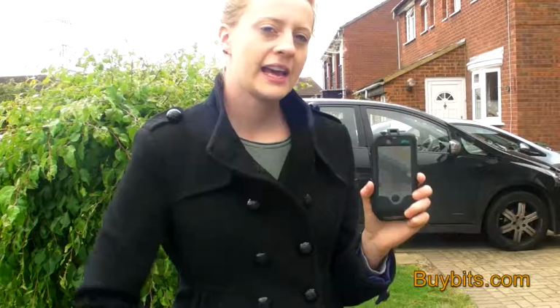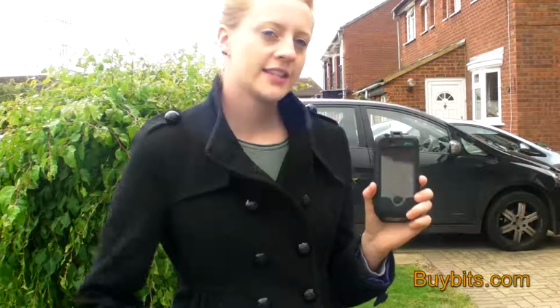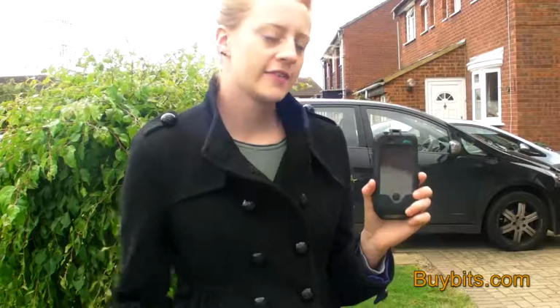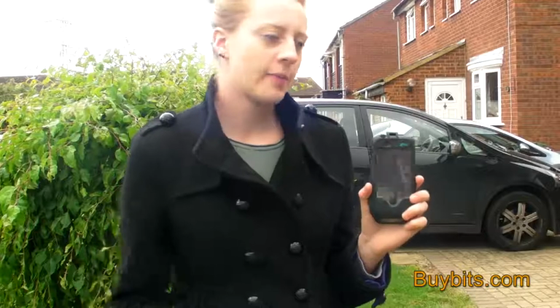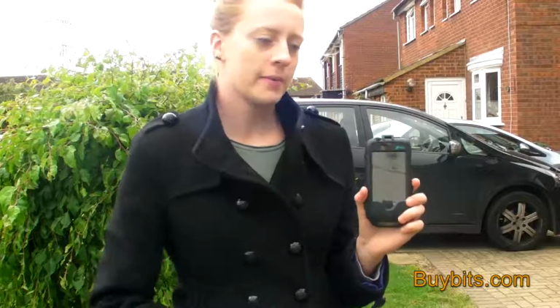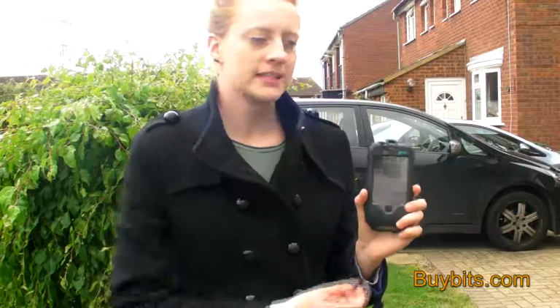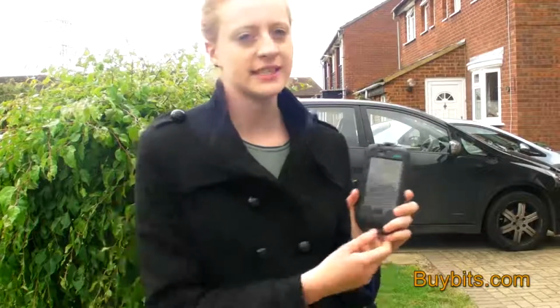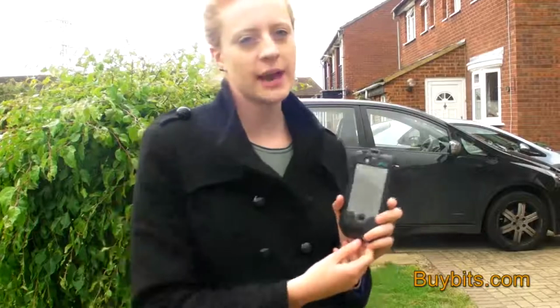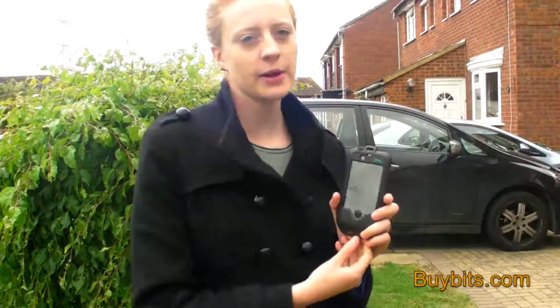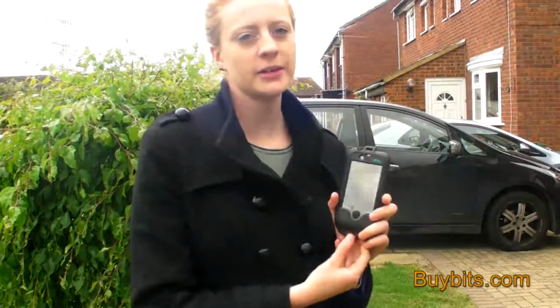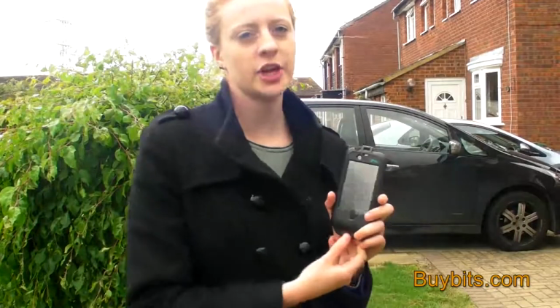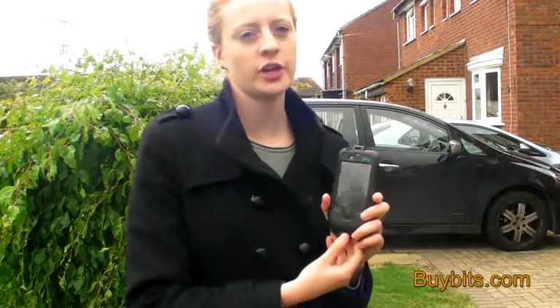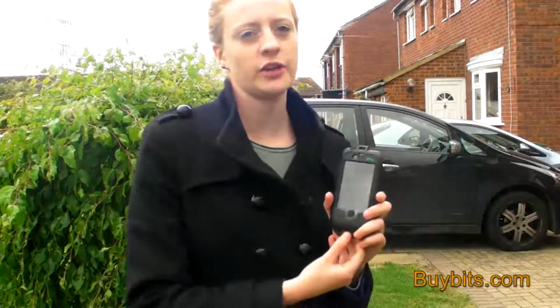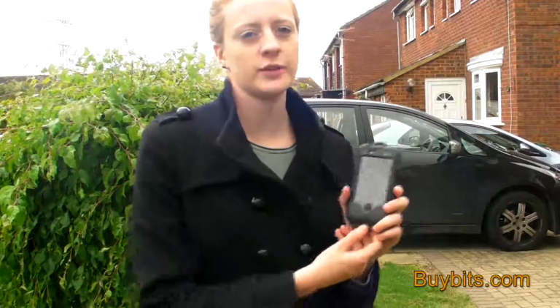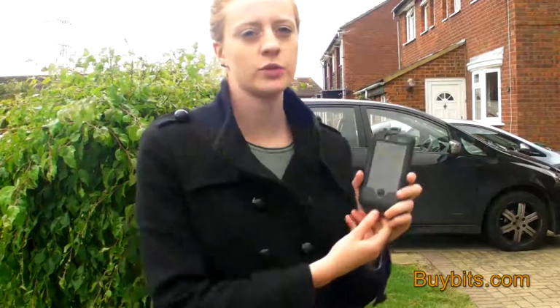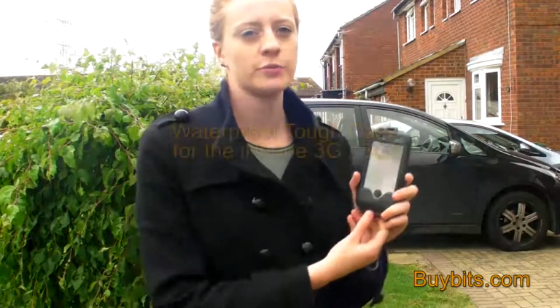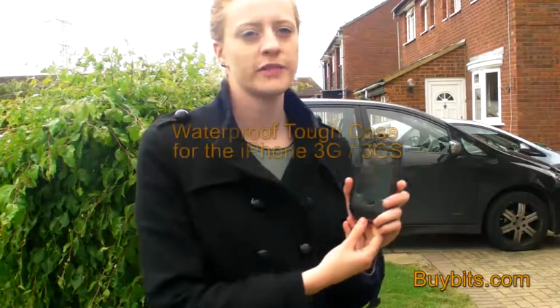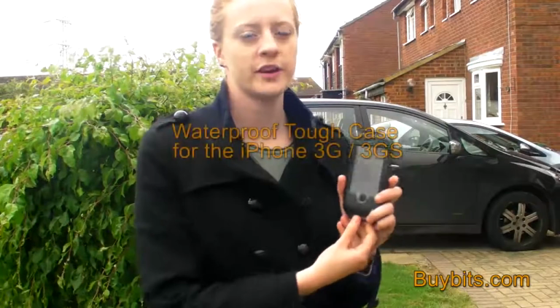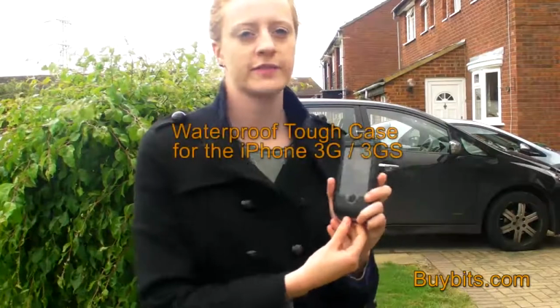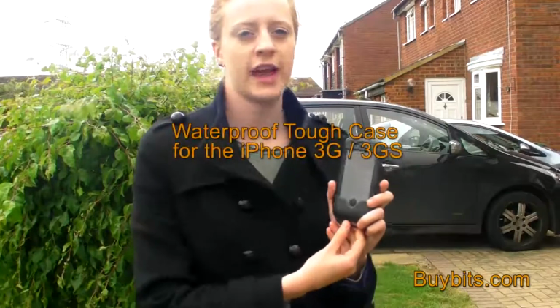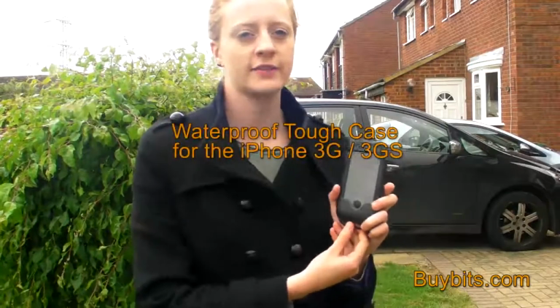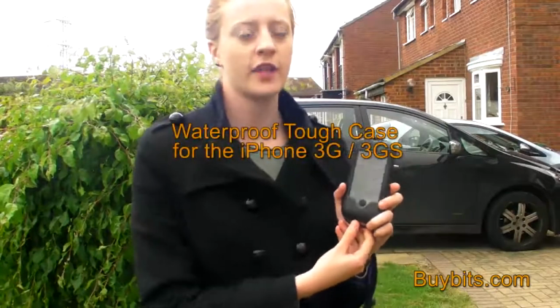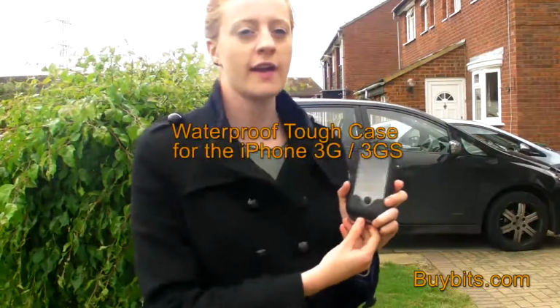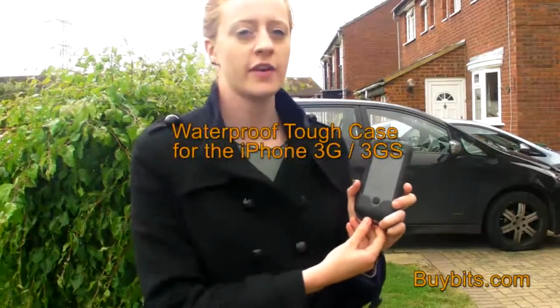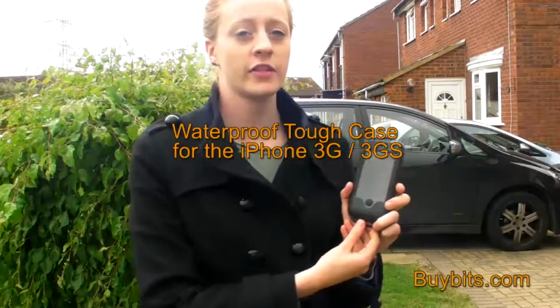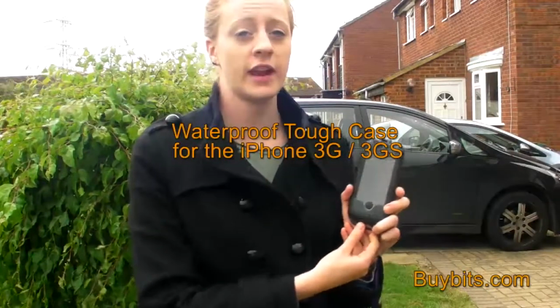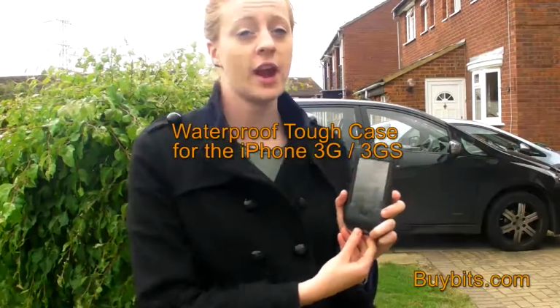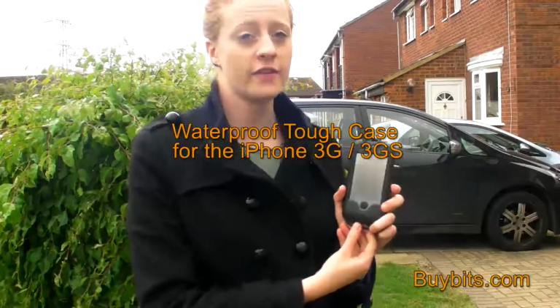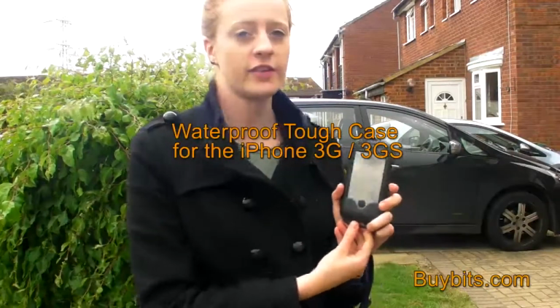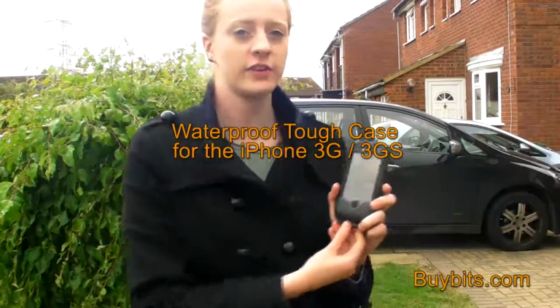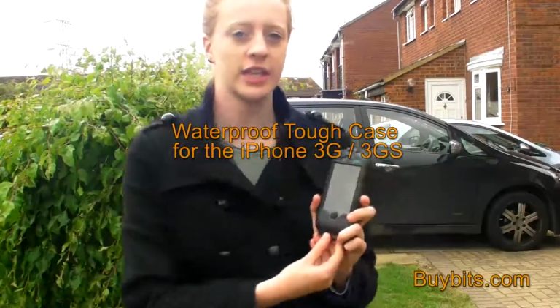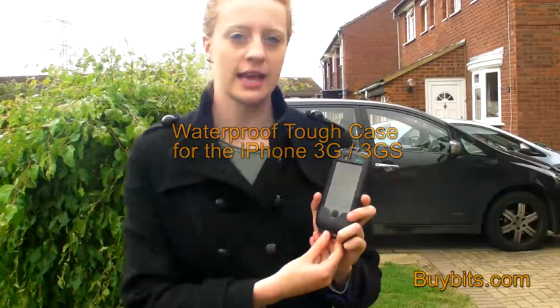Hey, it's Zoe from Bybitz and today I'm going to be showing you this waterproof case for the iPhone 3 and iPhone 3GS.